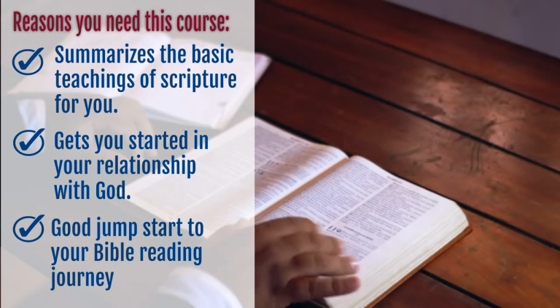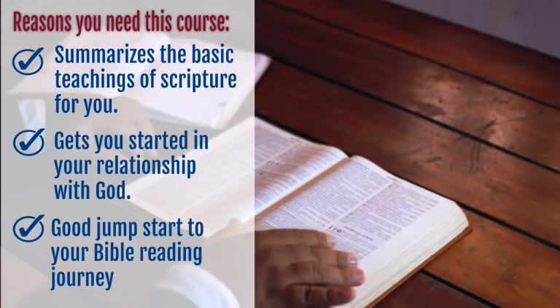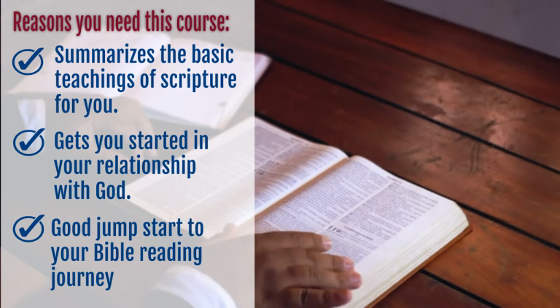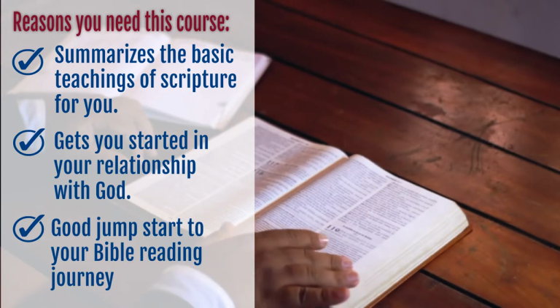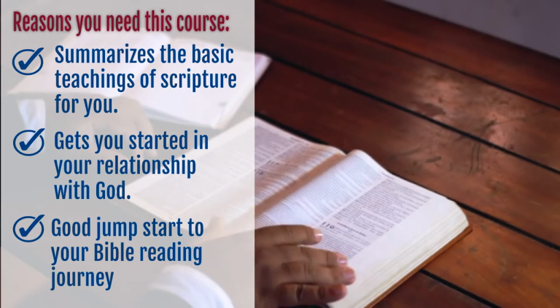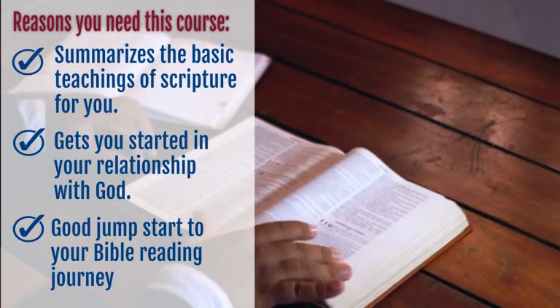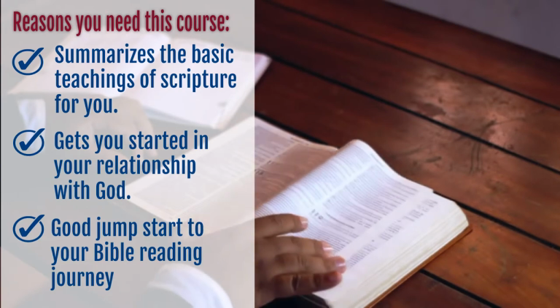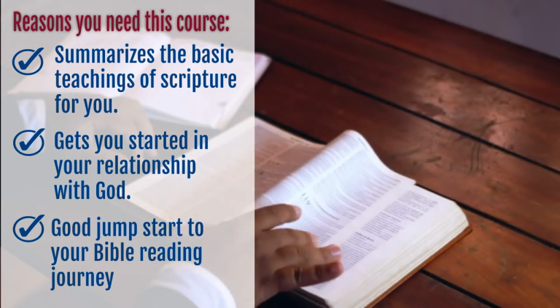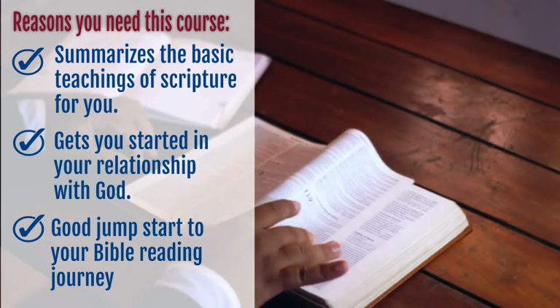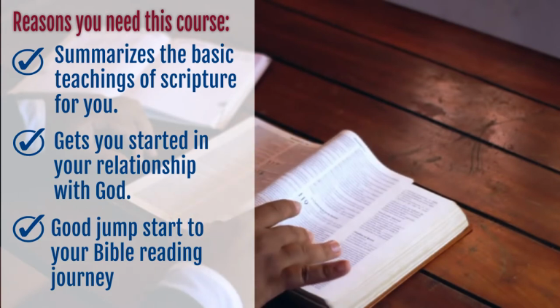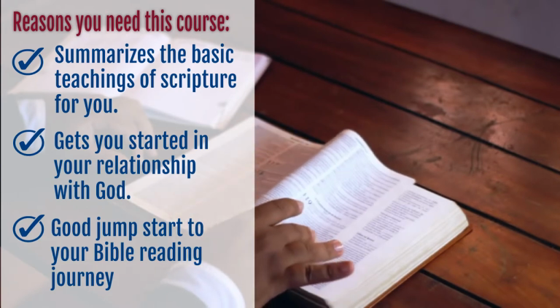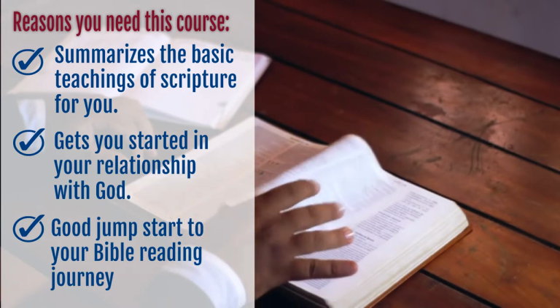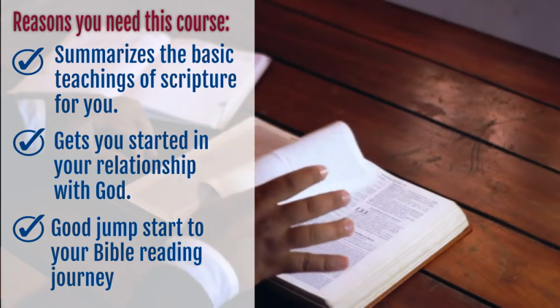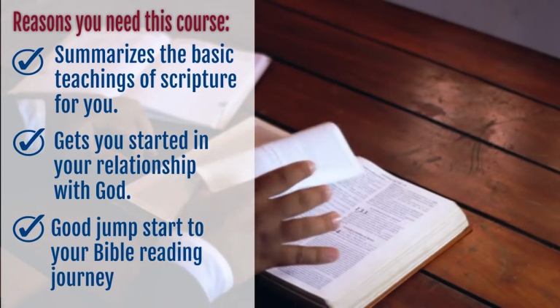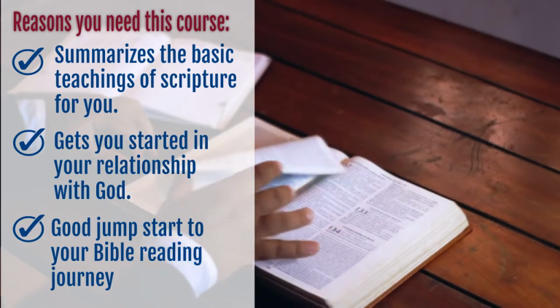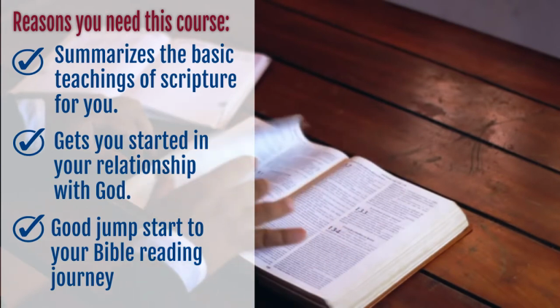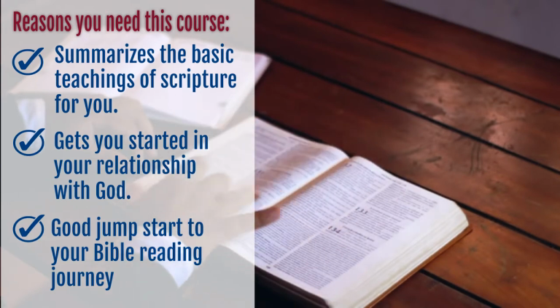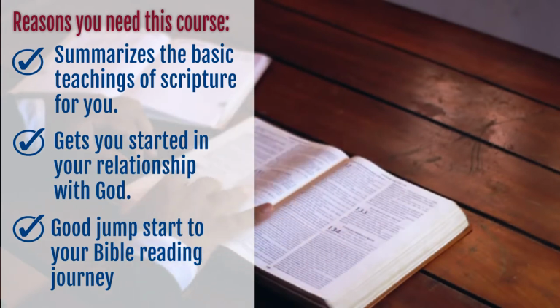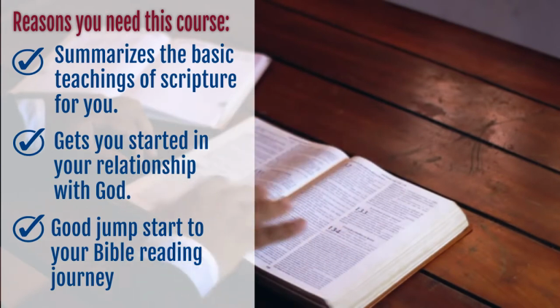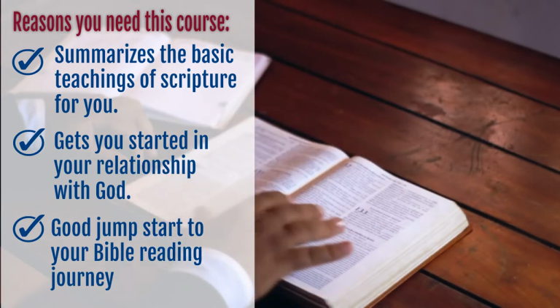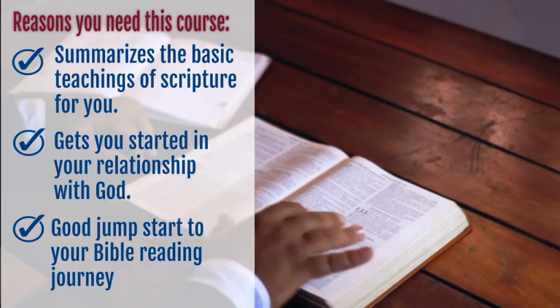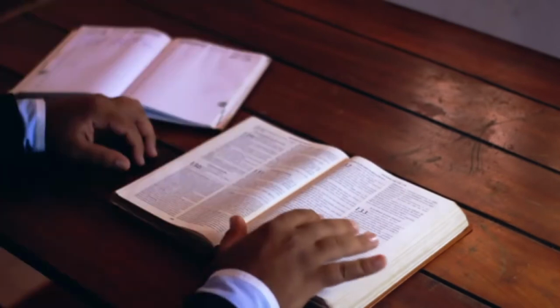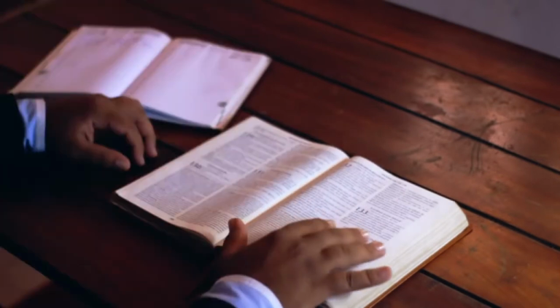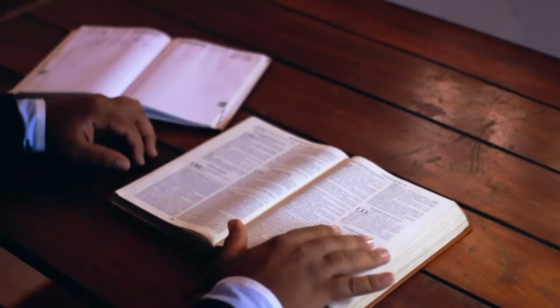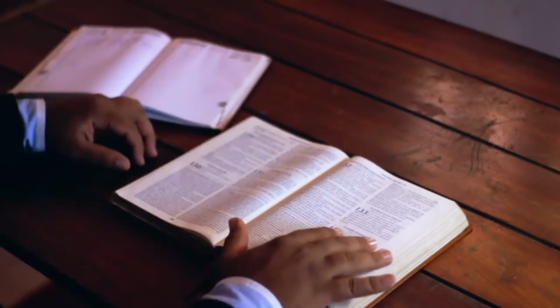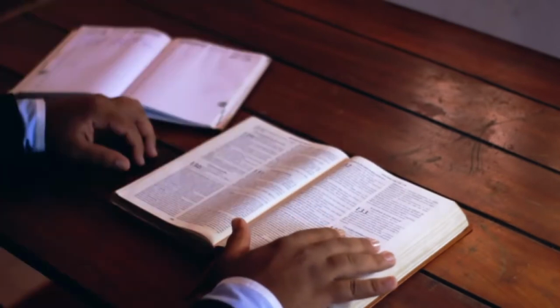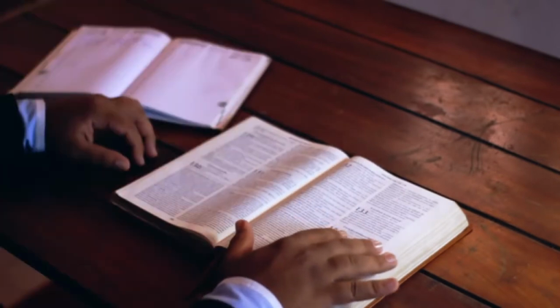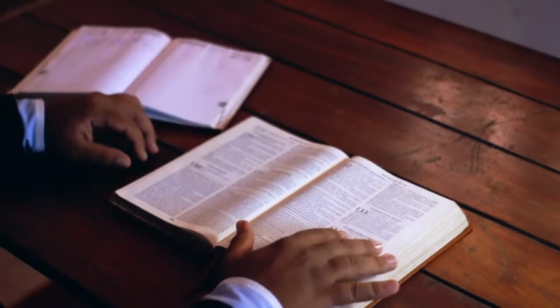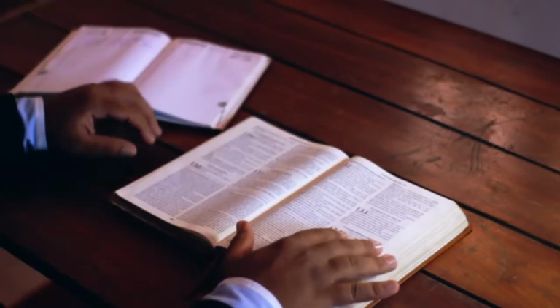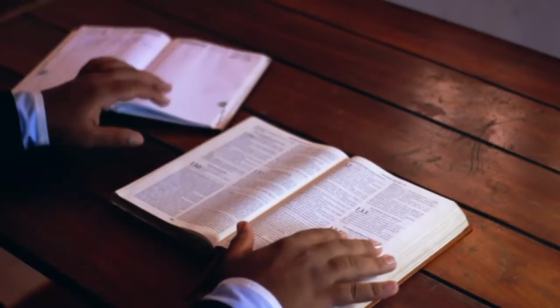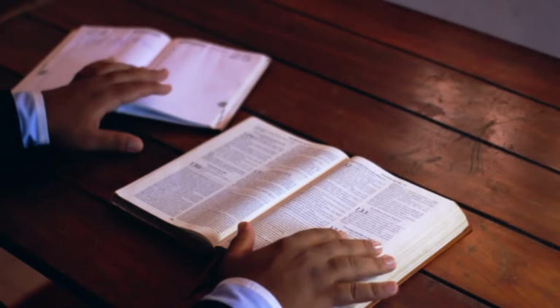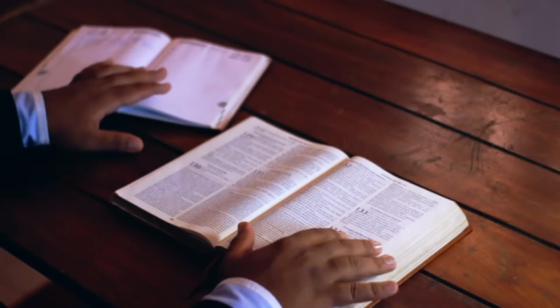The third reason is that these lessons get you started on your own Bible reading journey. So as soon as you're done with these lessons, you can start your own journey of reading from Genesis to Revelation.